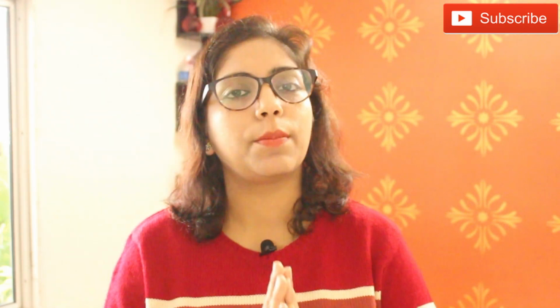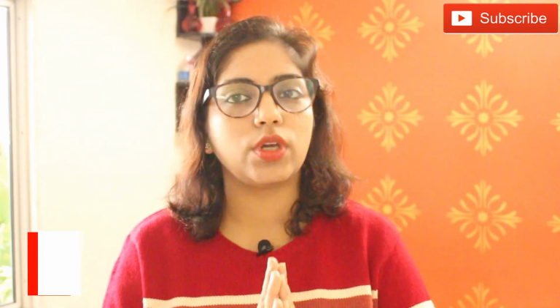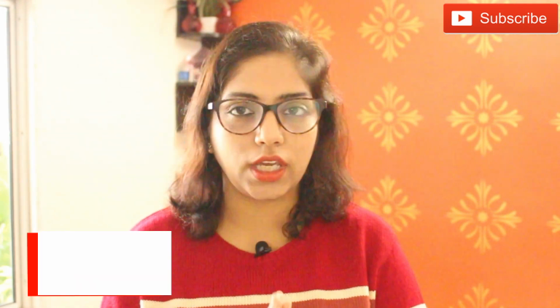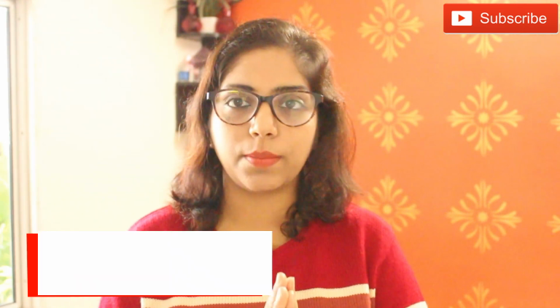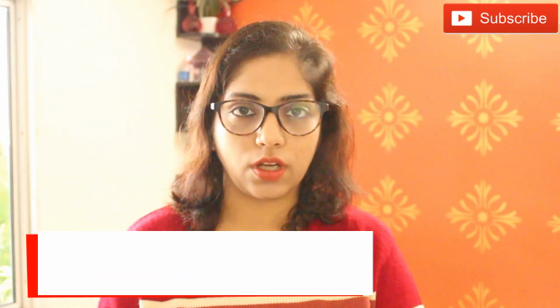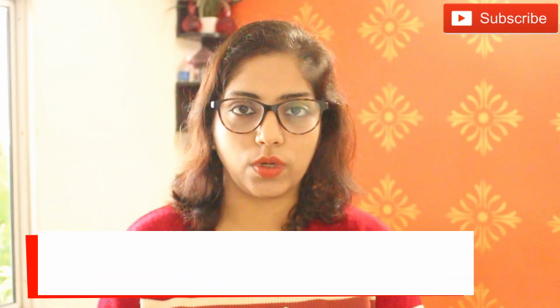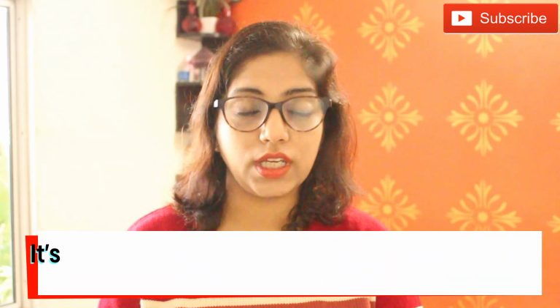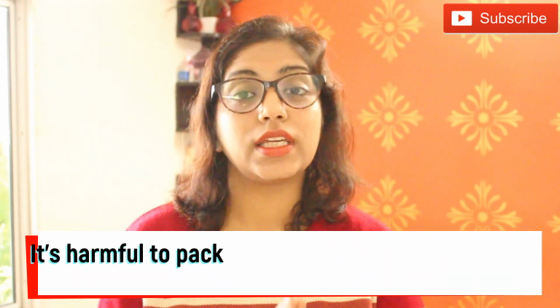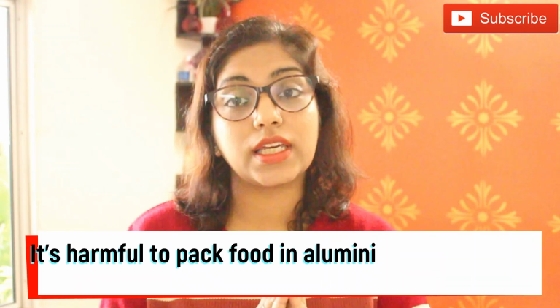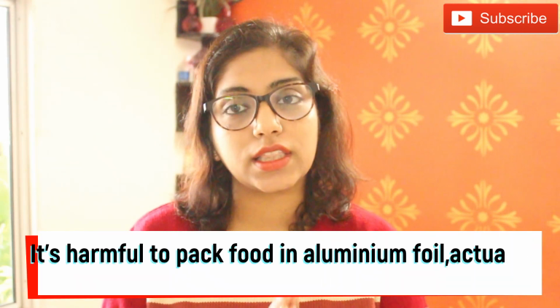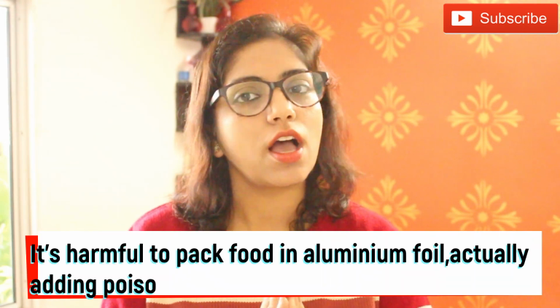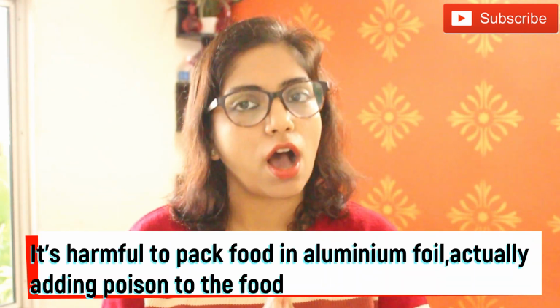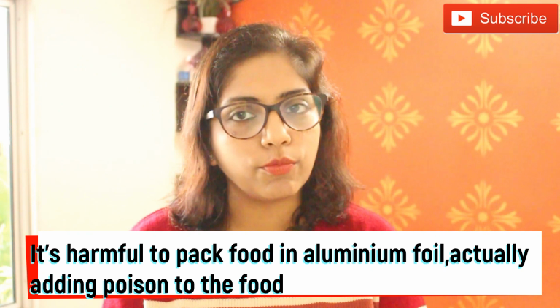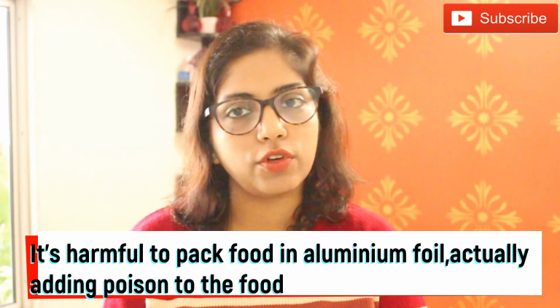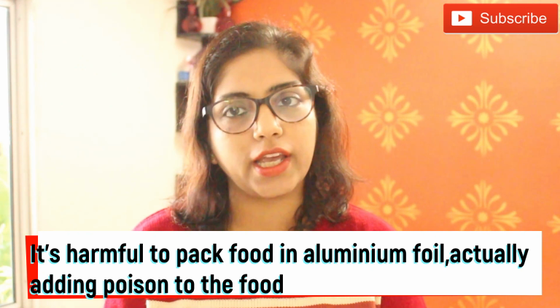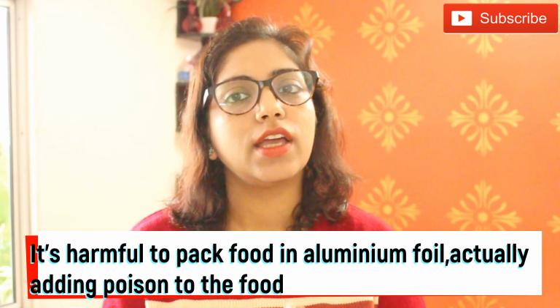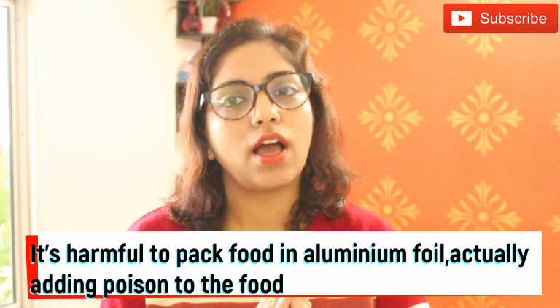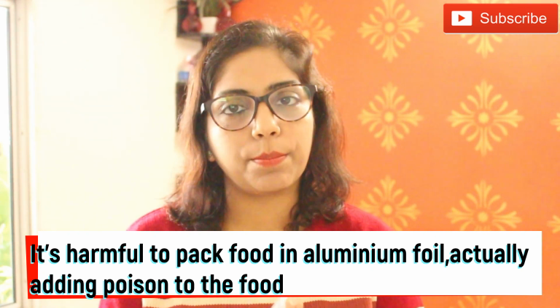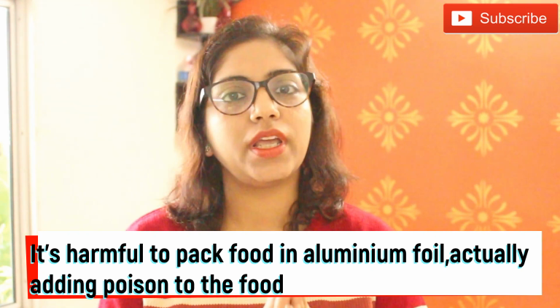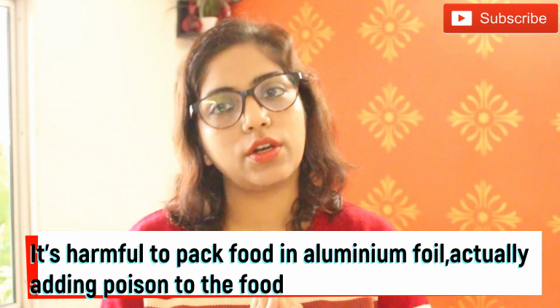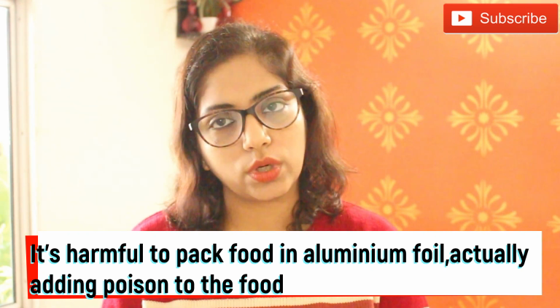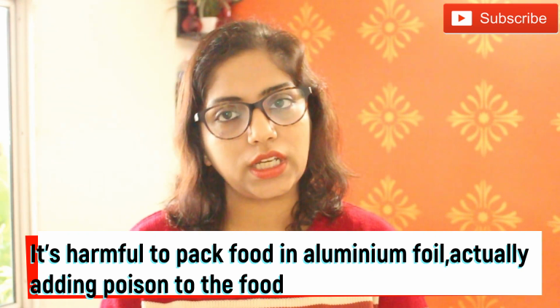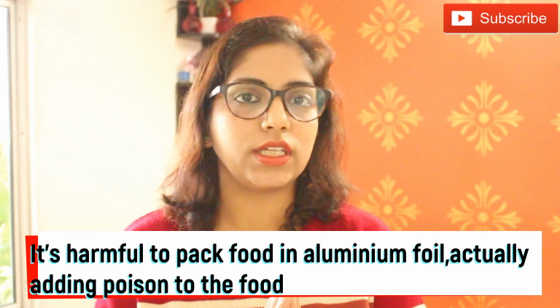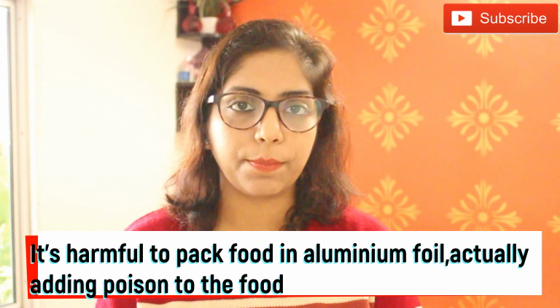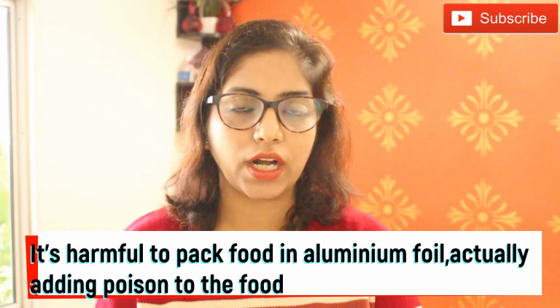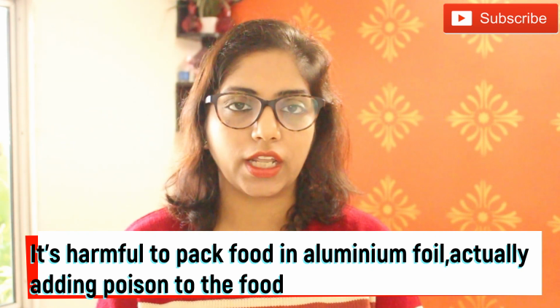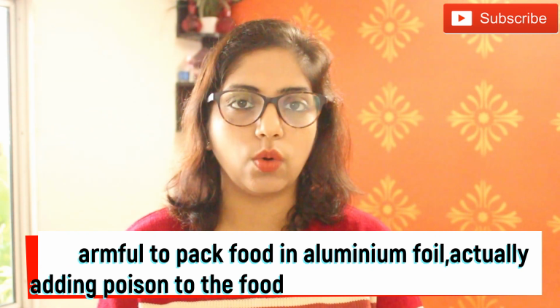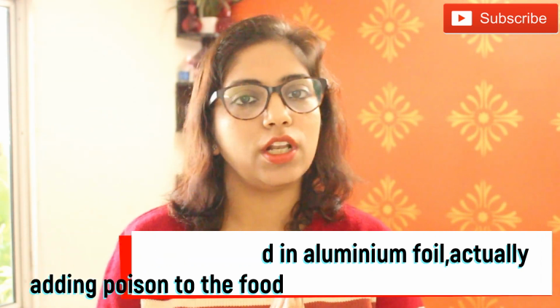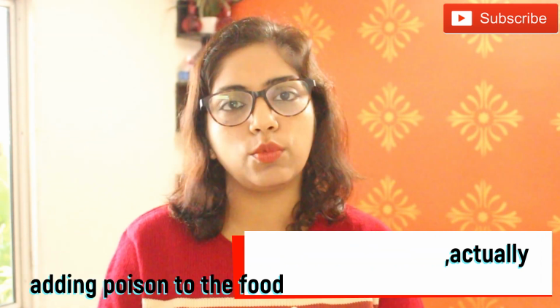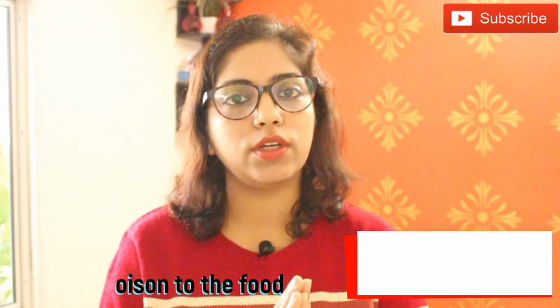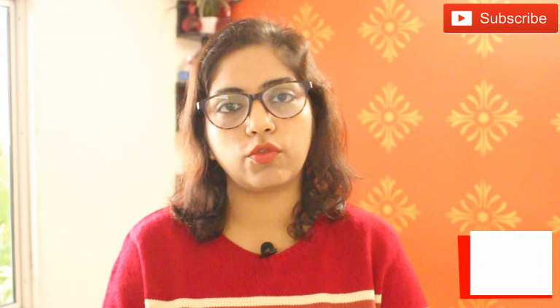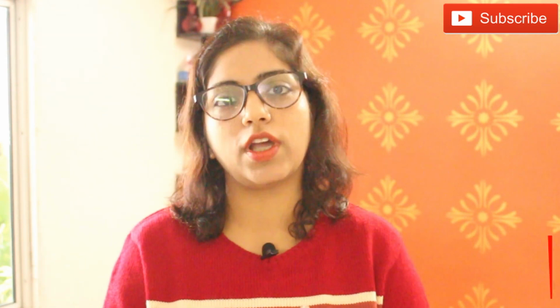In today's video, I will tell you how harmful it is to wrap your food or potatoes in aluminum foil.